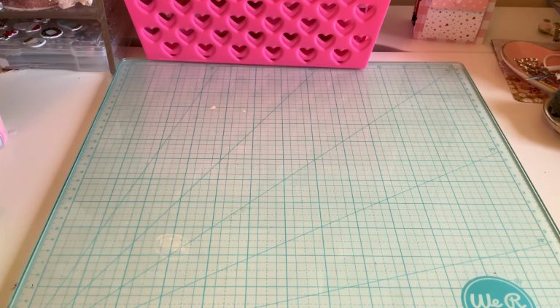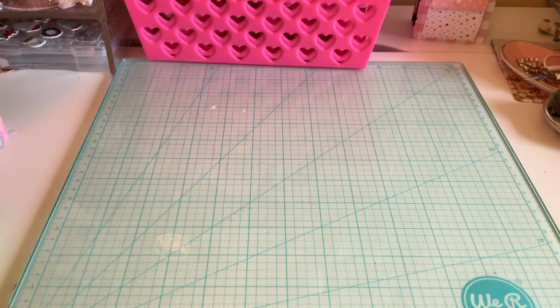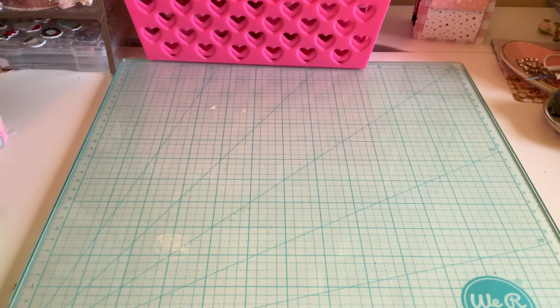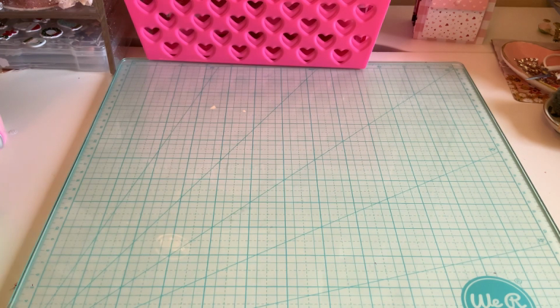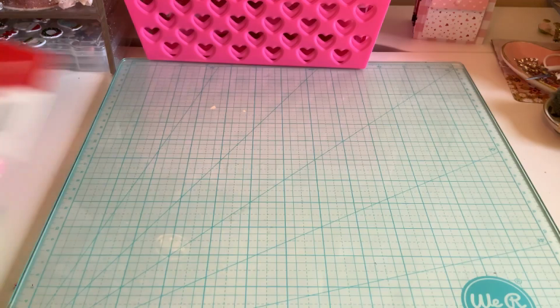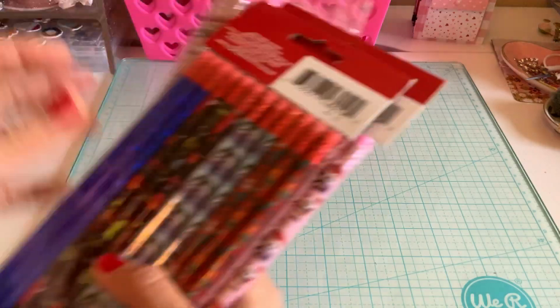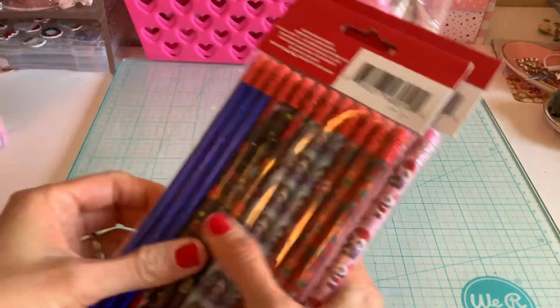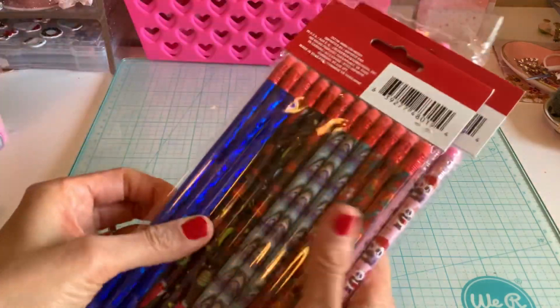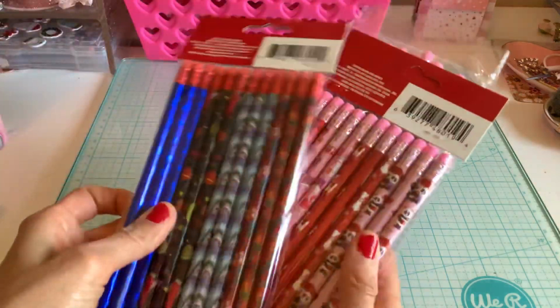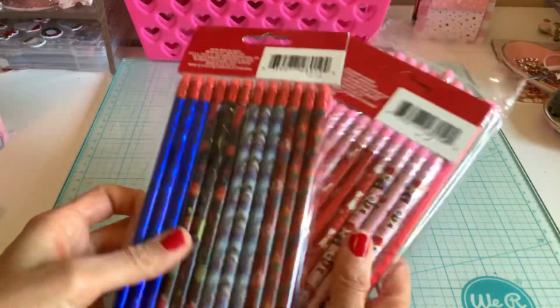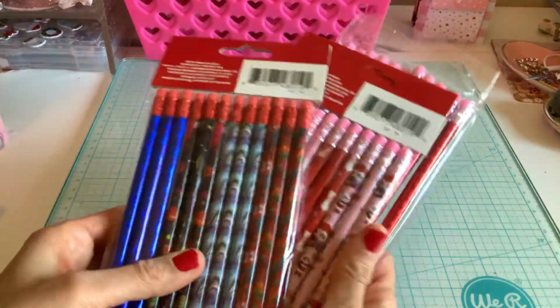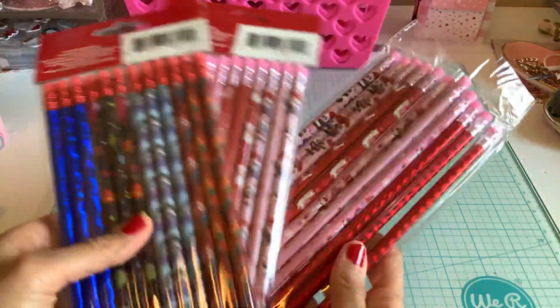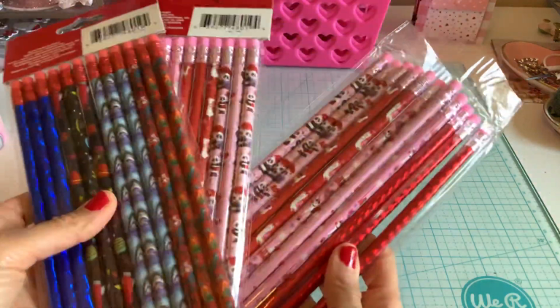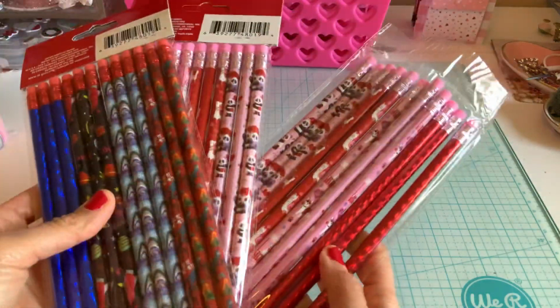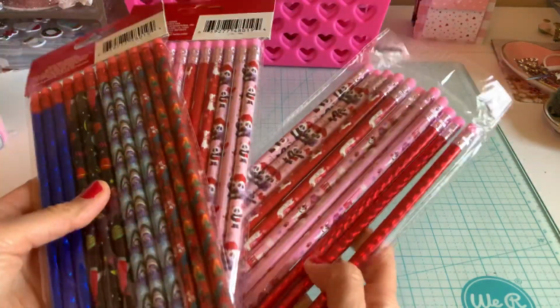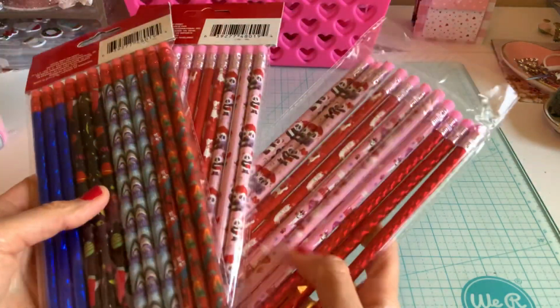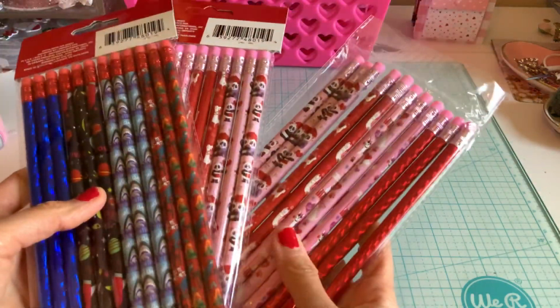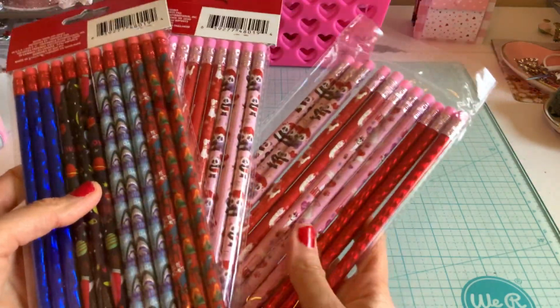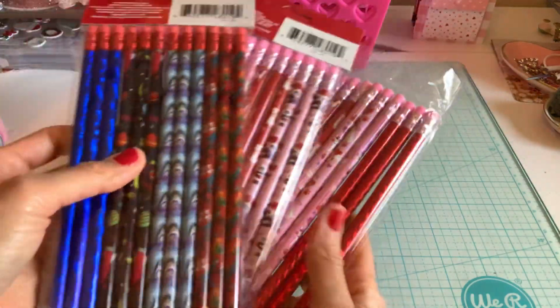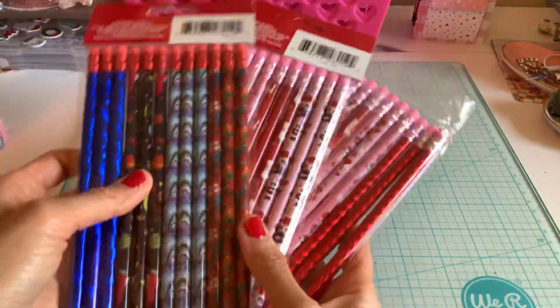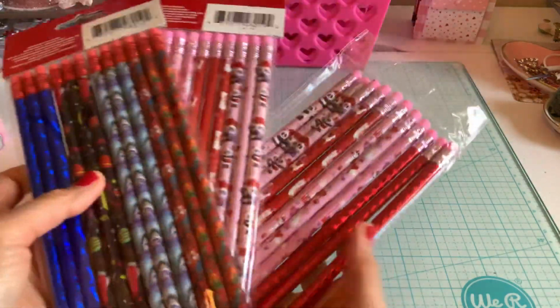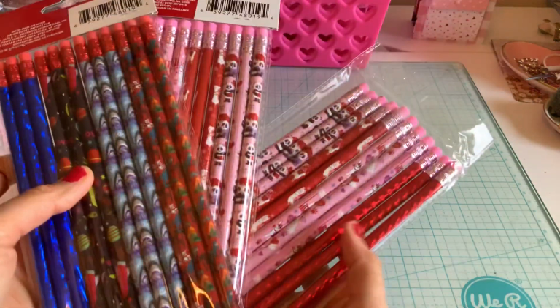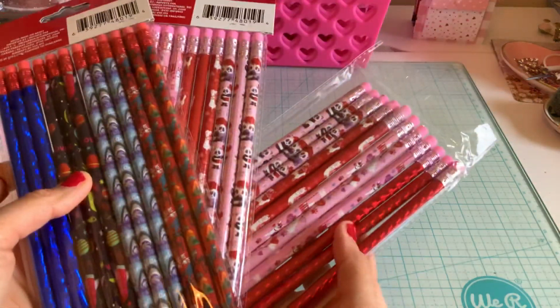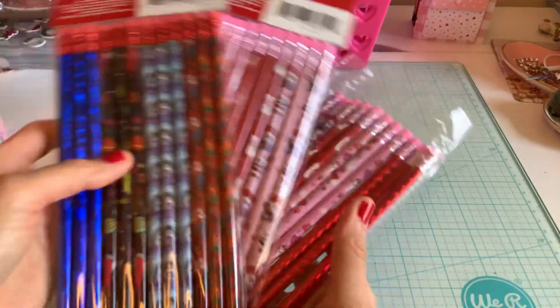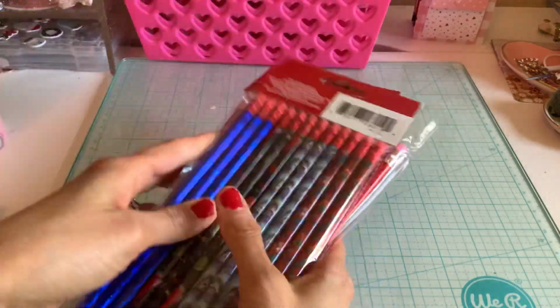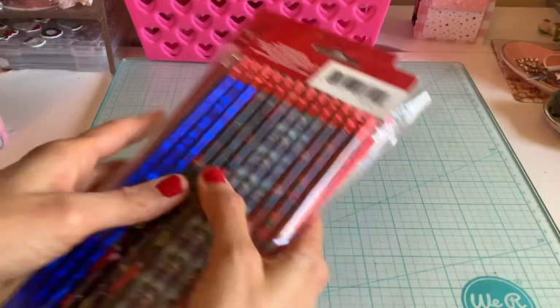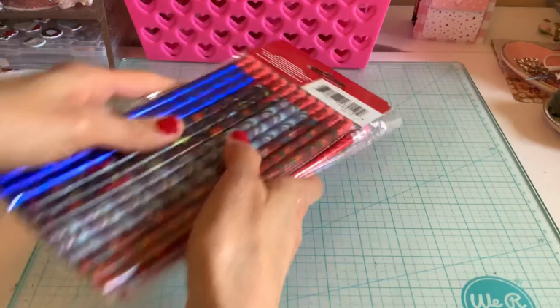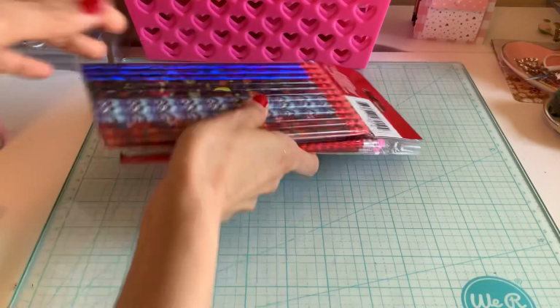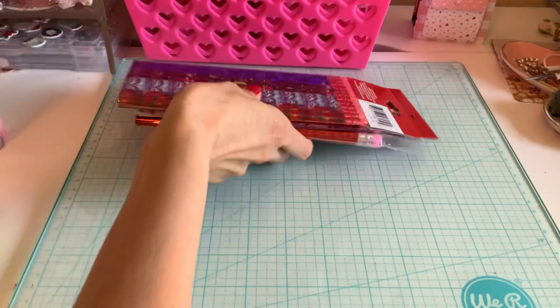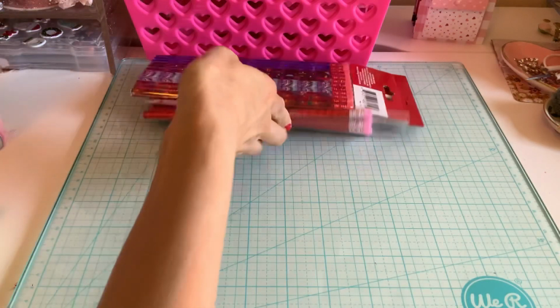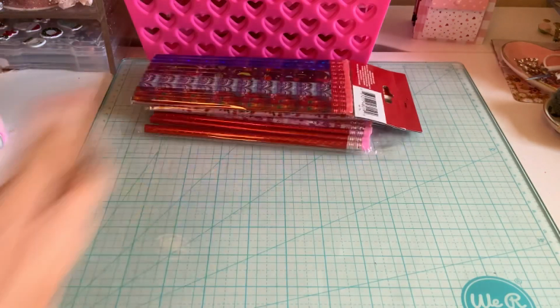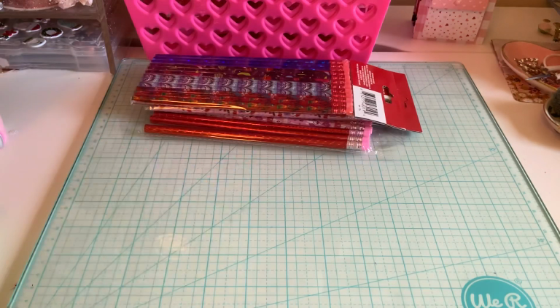For the class, I also picked up these pencils. My son picked them out and I already started testing one of them.